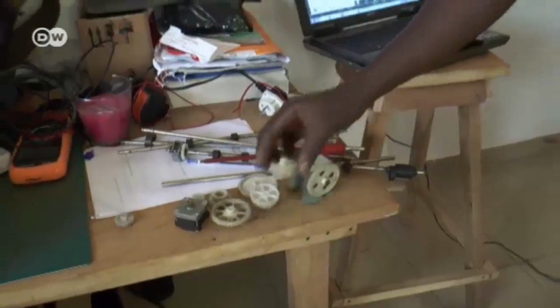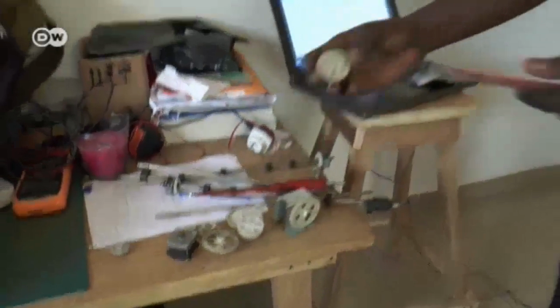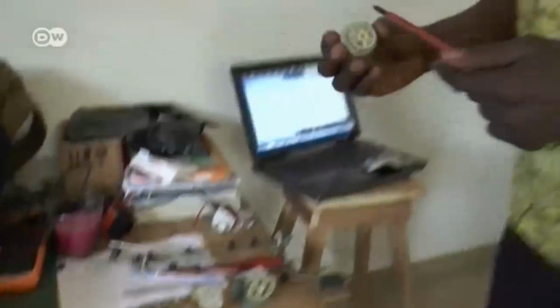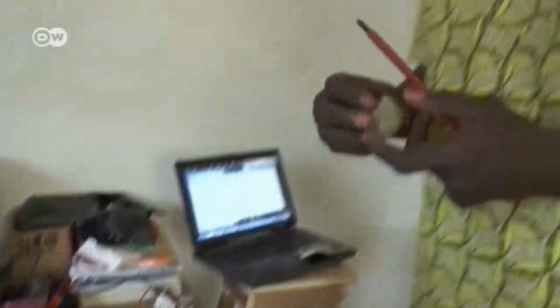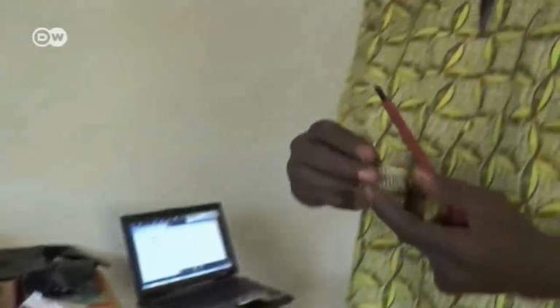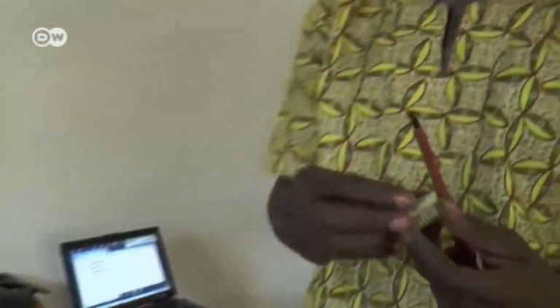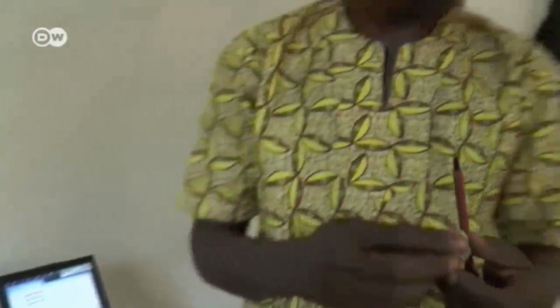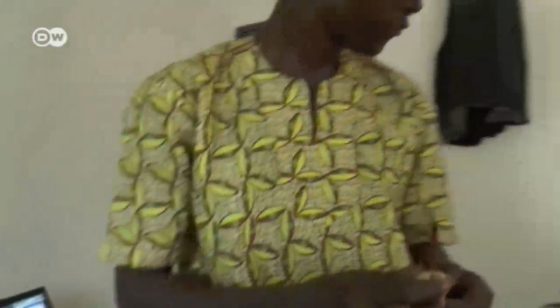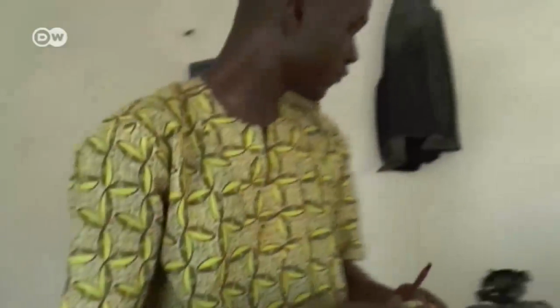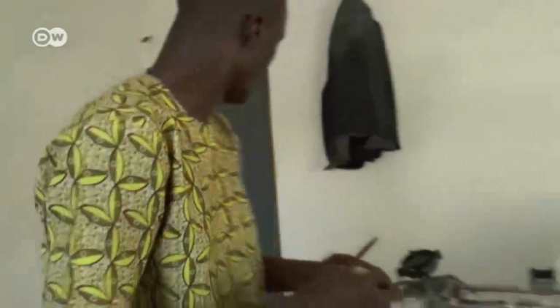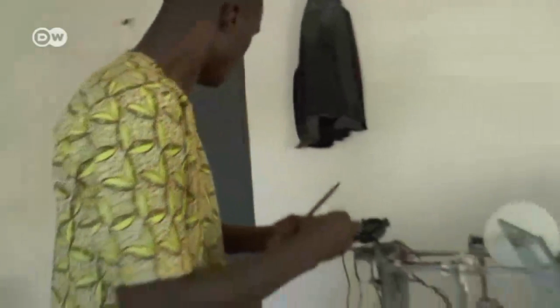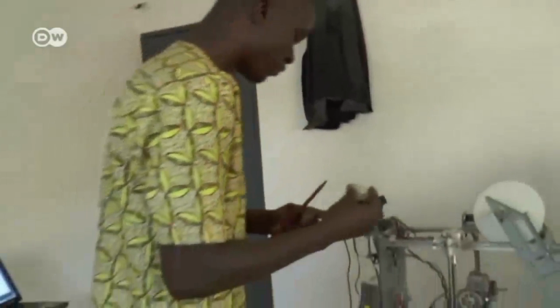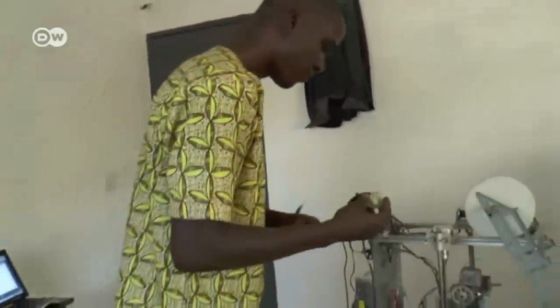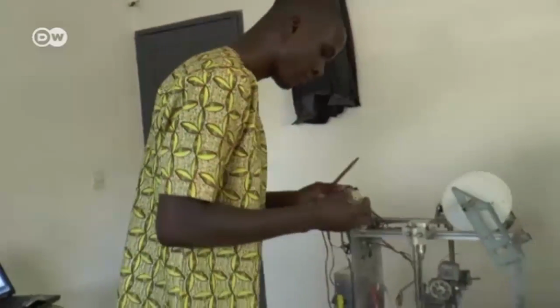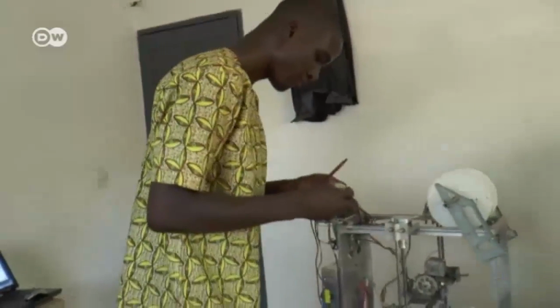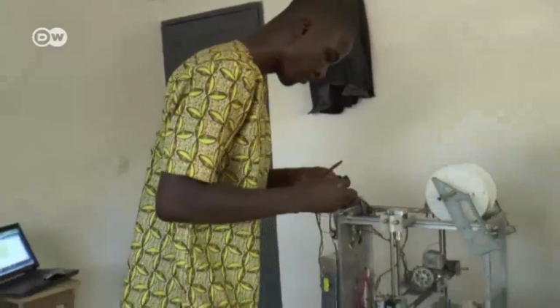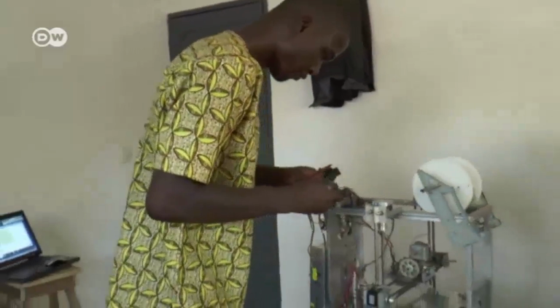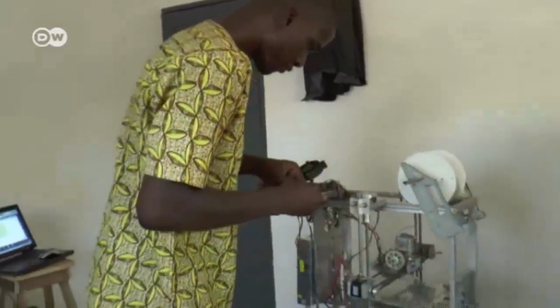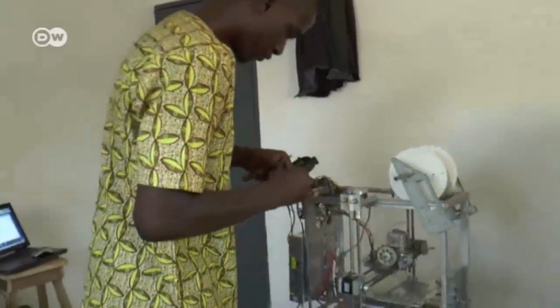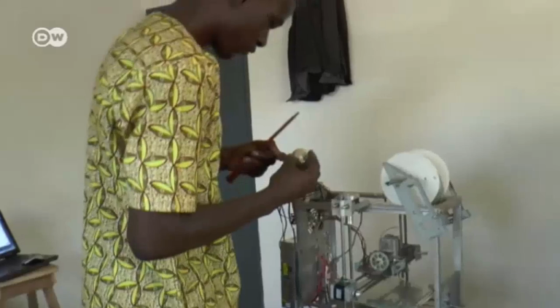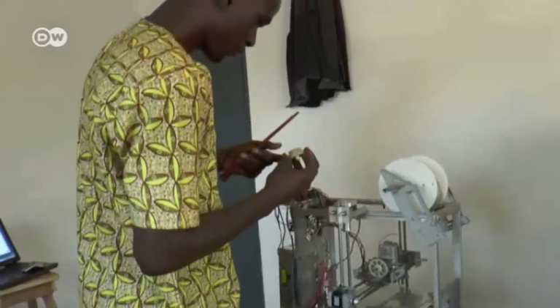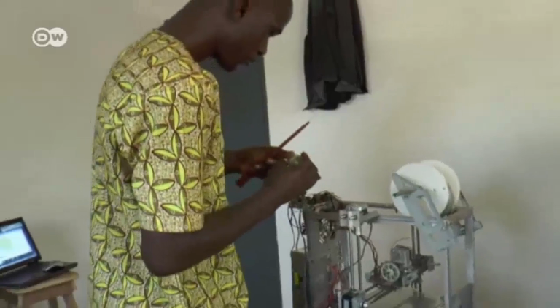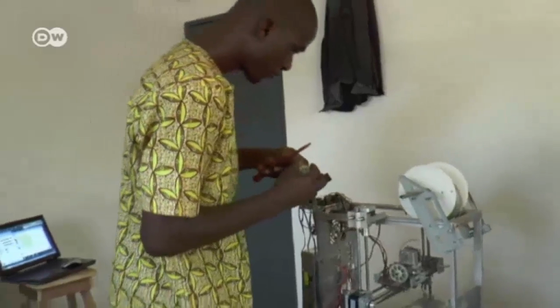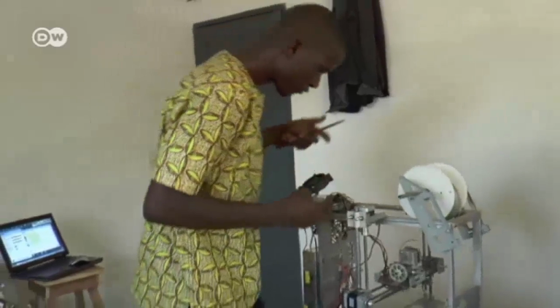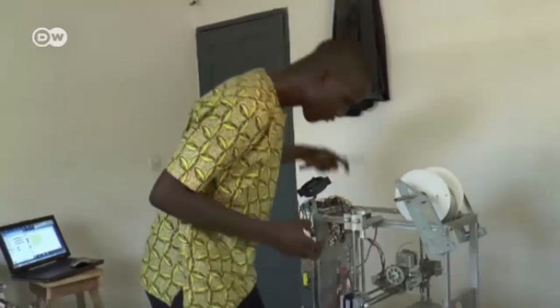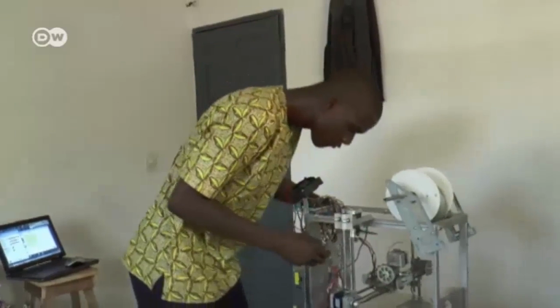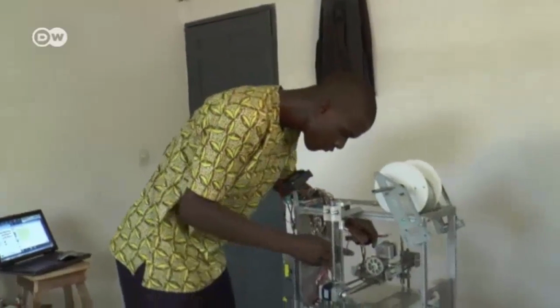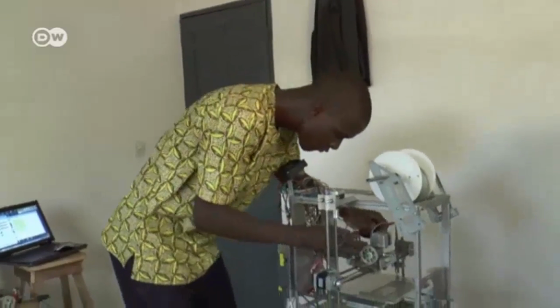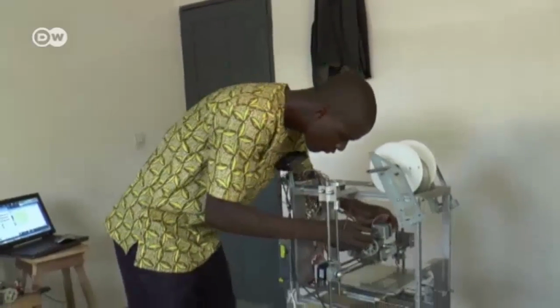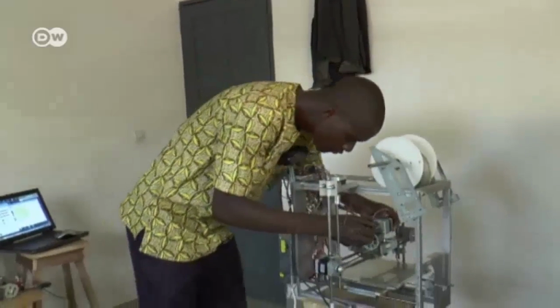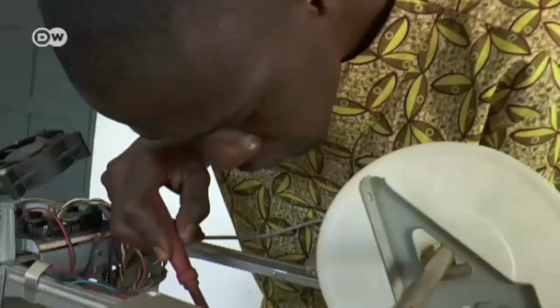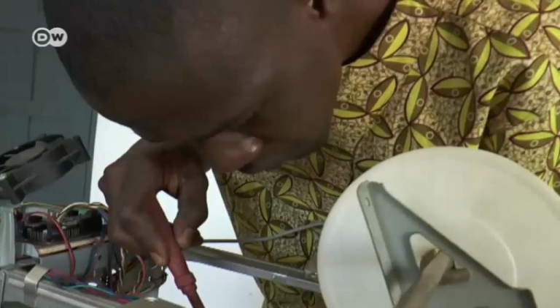In his workshop, he carries out the final adjustments. He's spent under 100 euros for all his printer components.